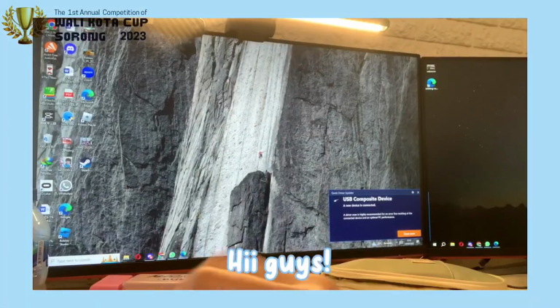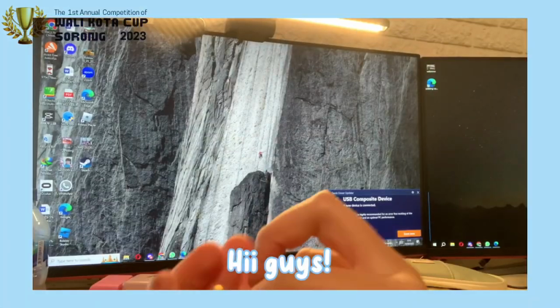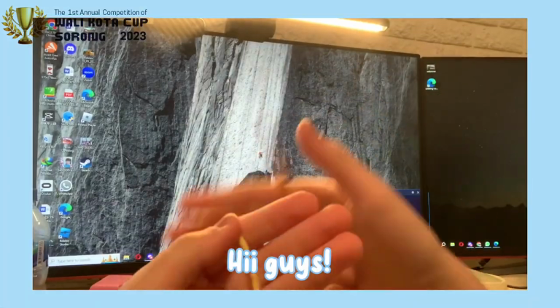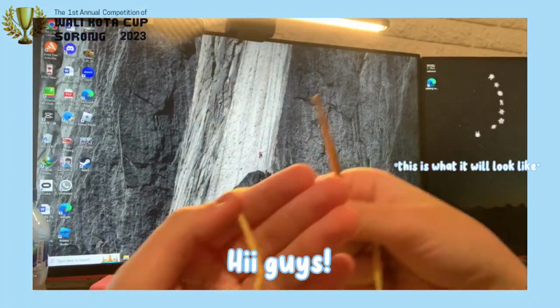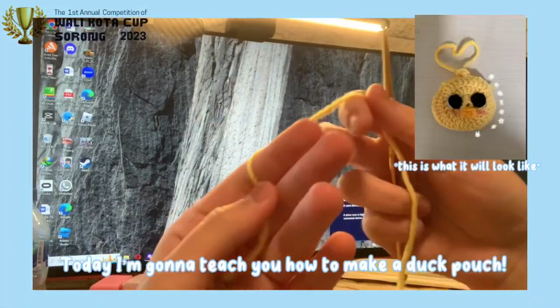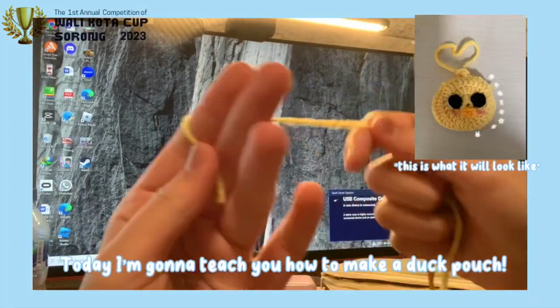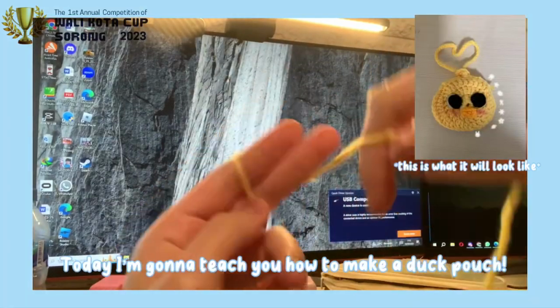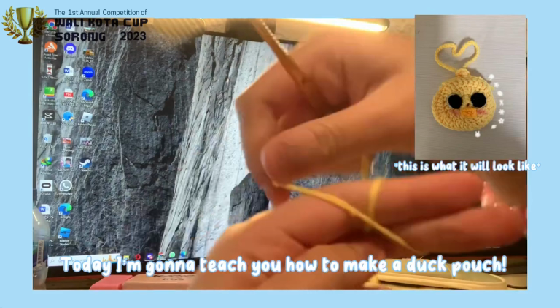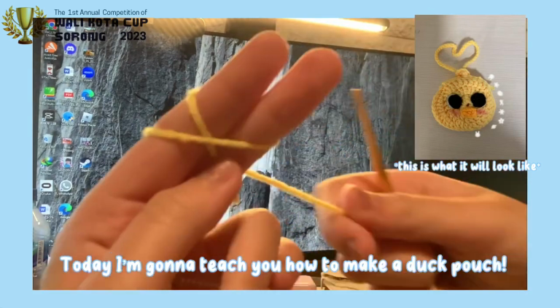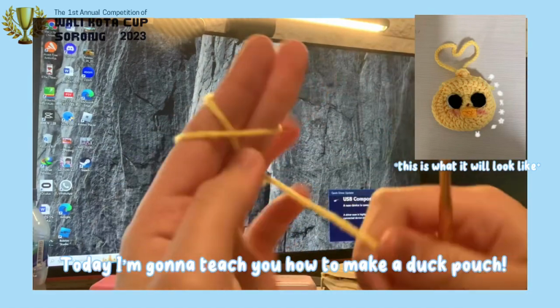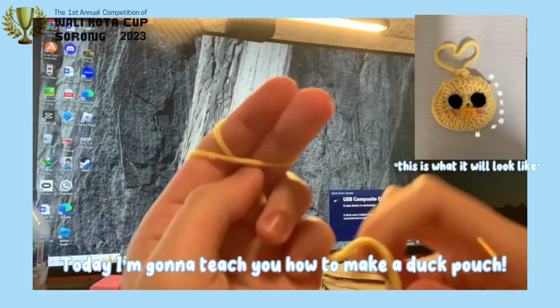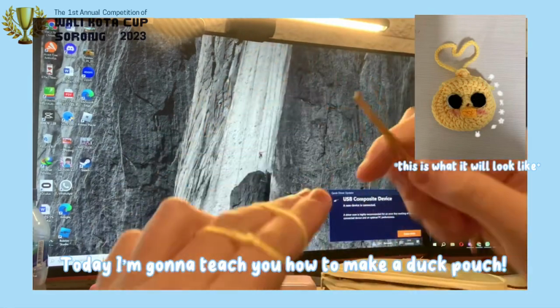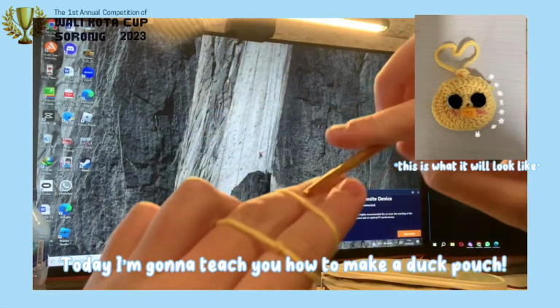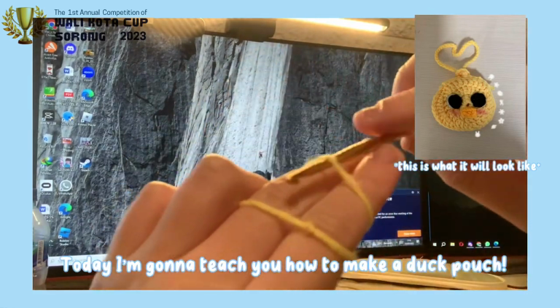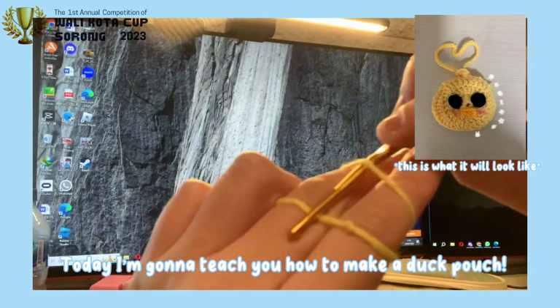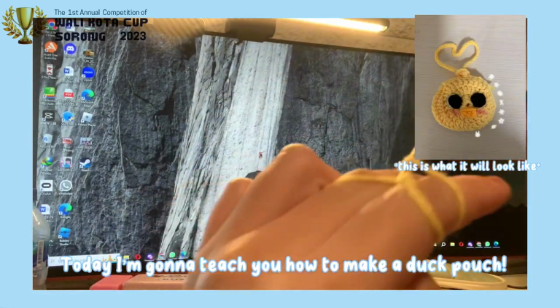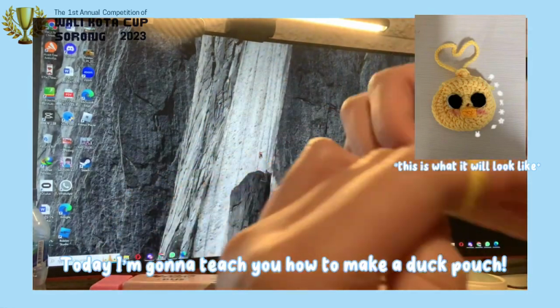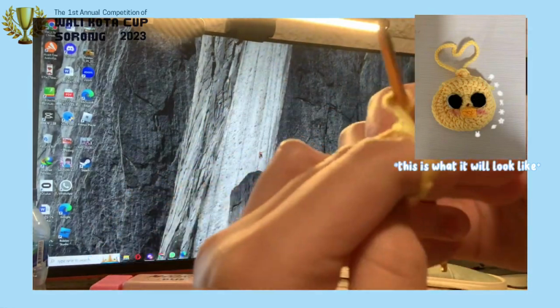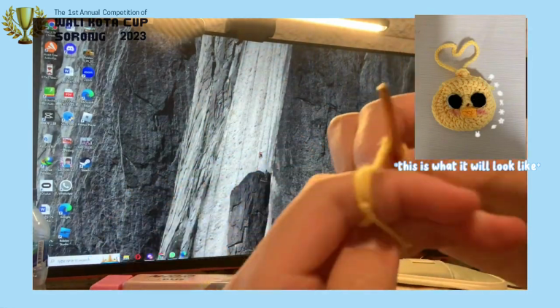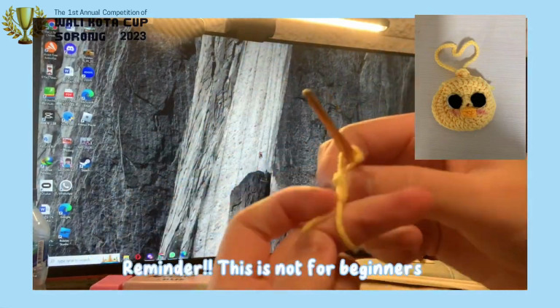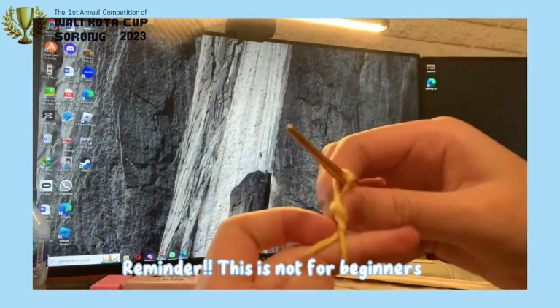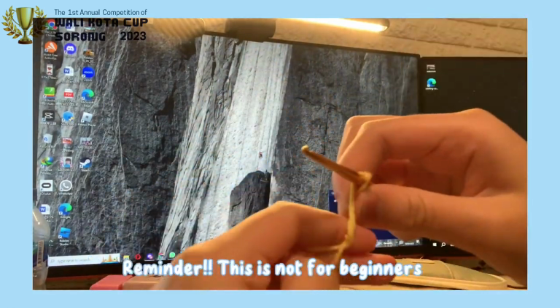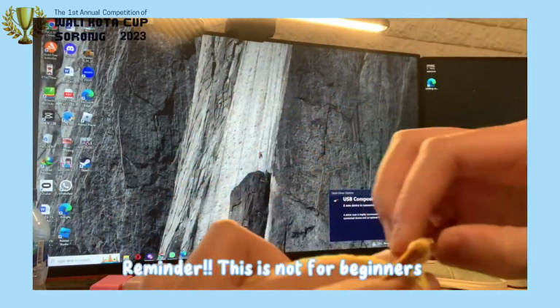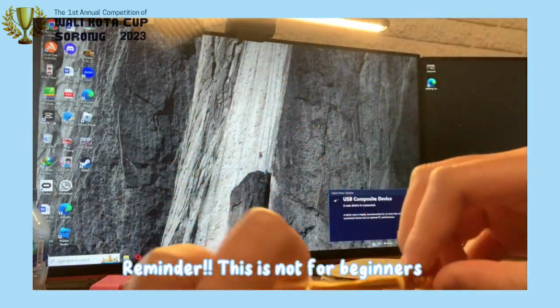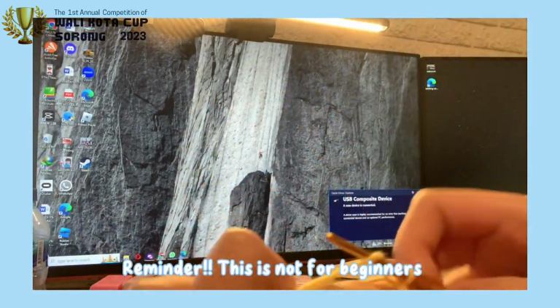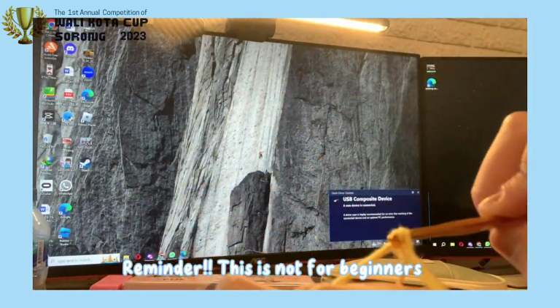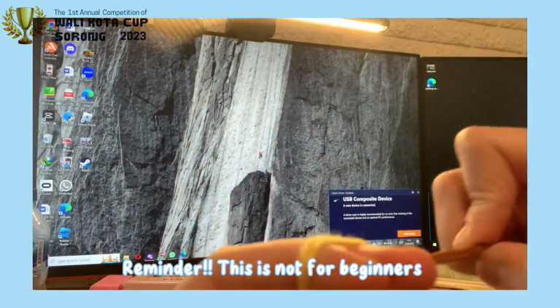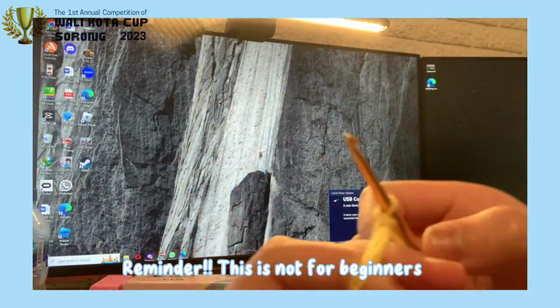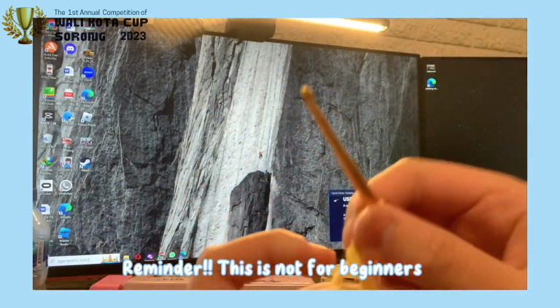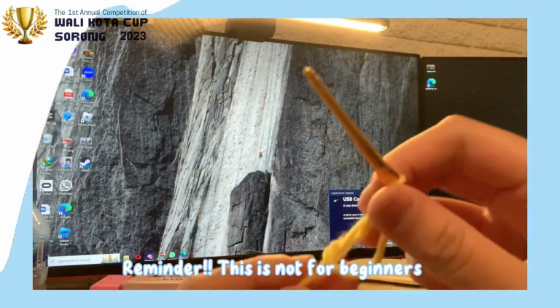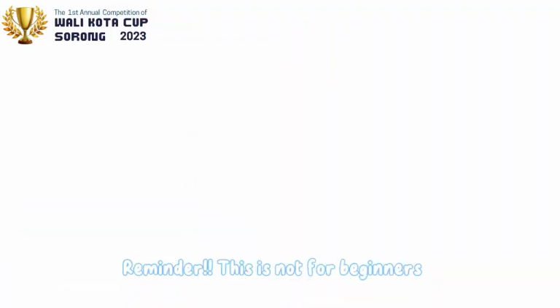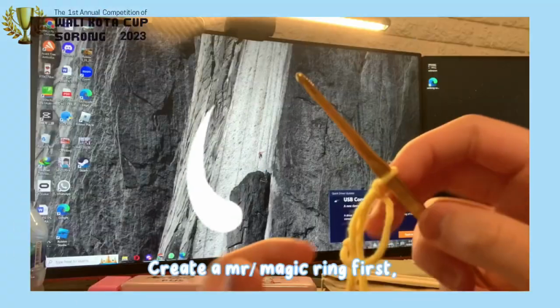Hi, guys! Today, I'm going to teach you how to make a duck pouch. Just a reminder, this is not for beginners.